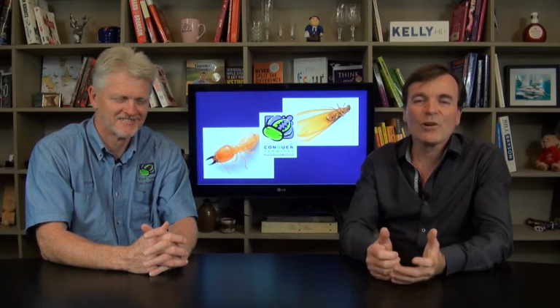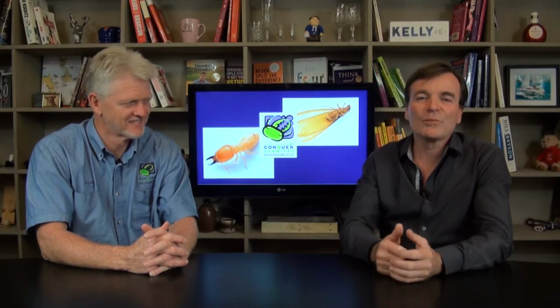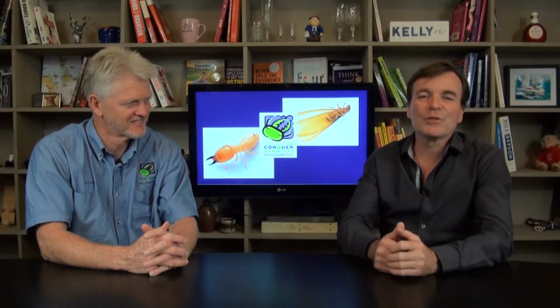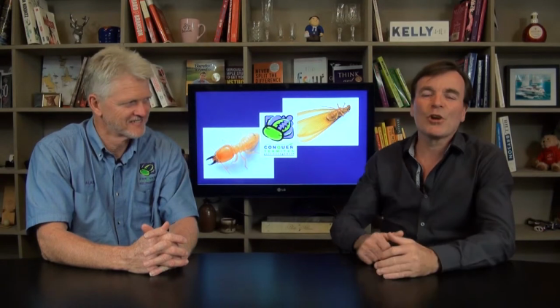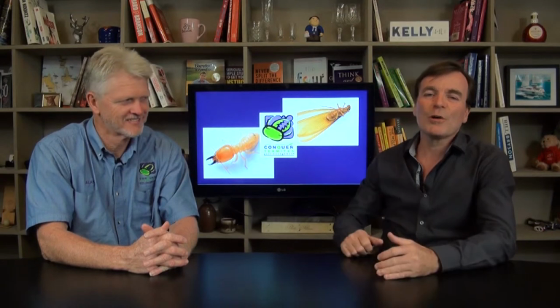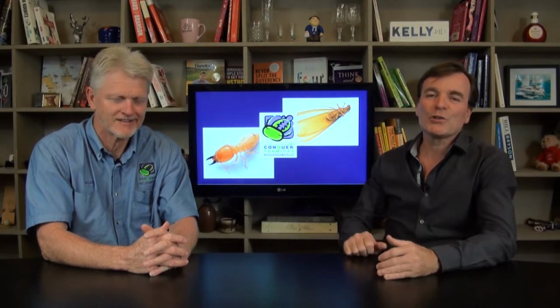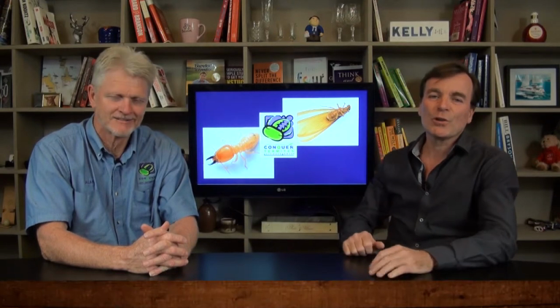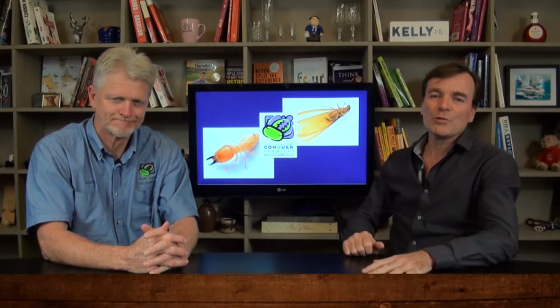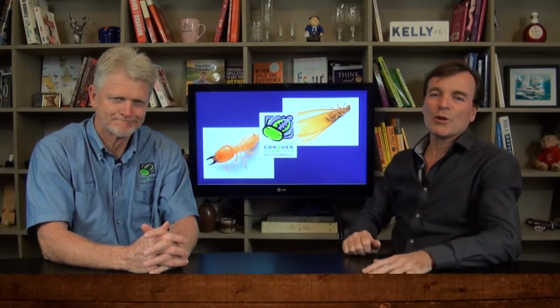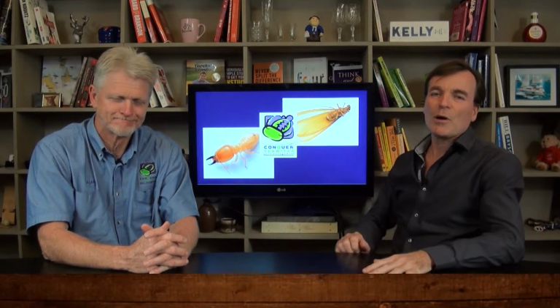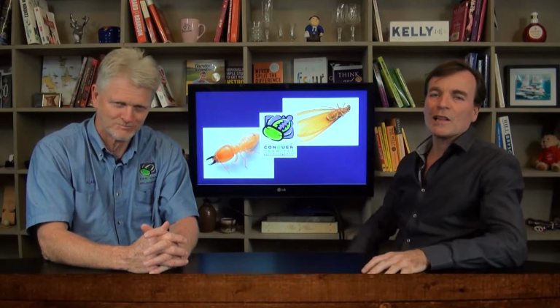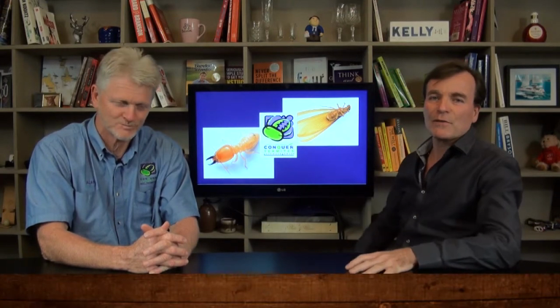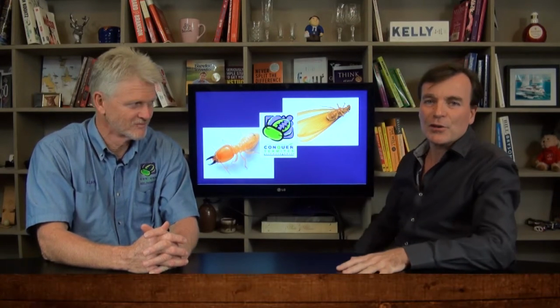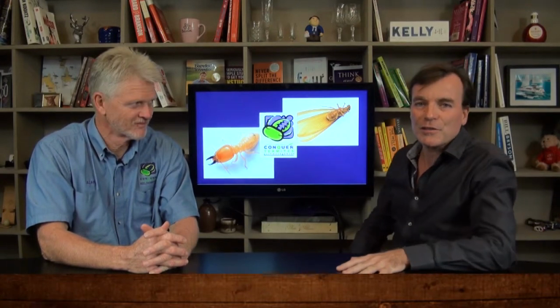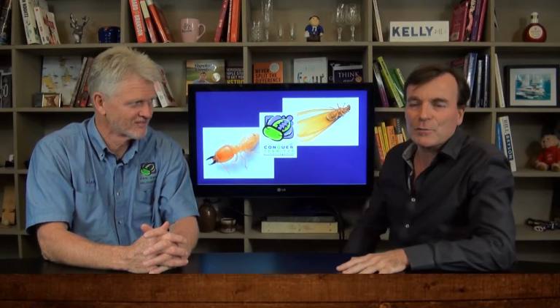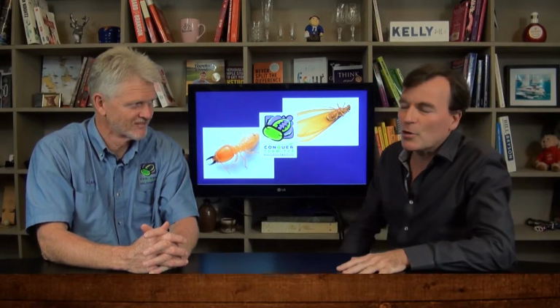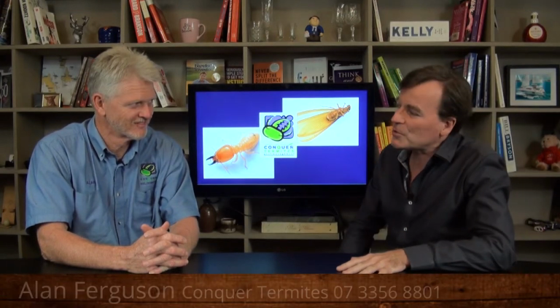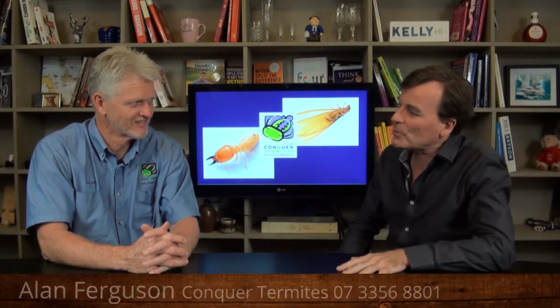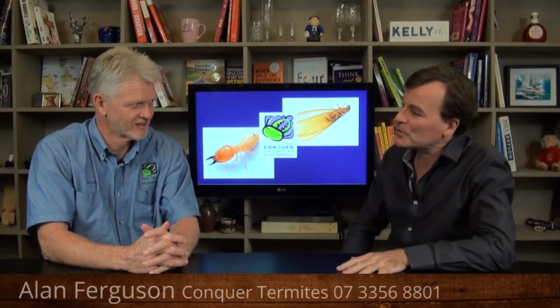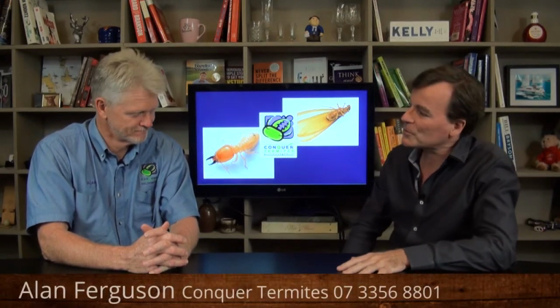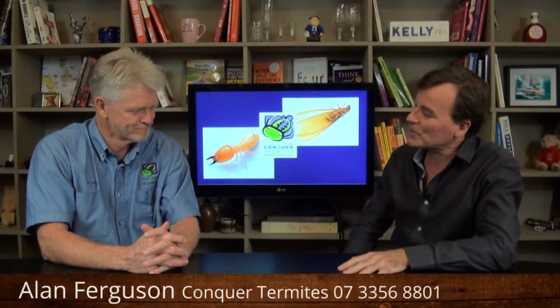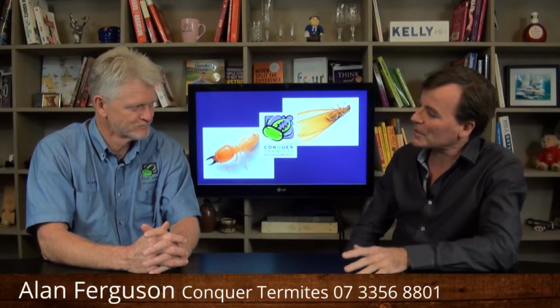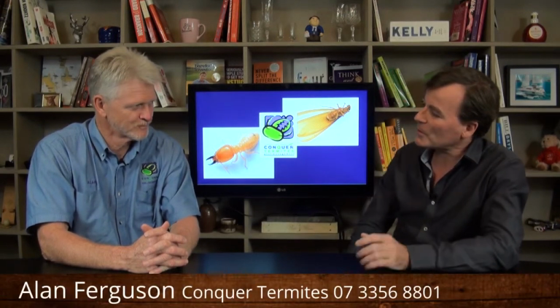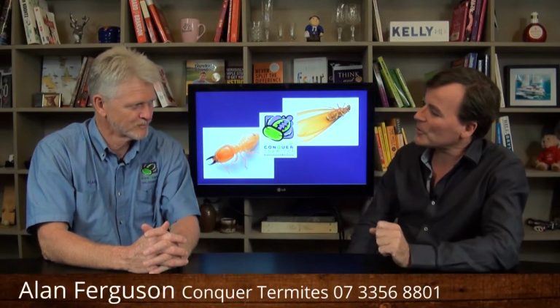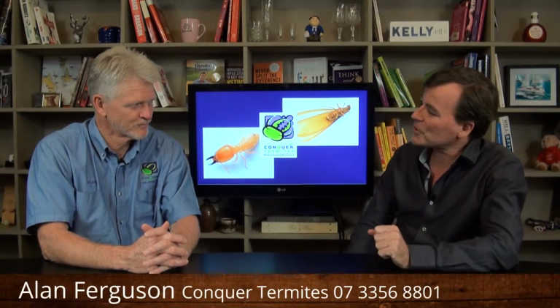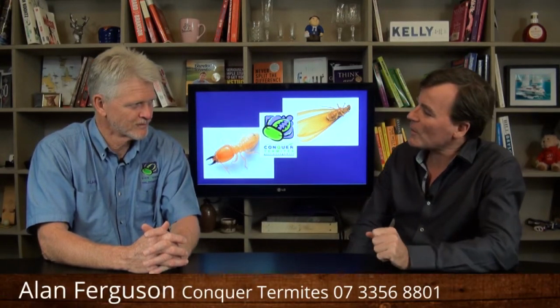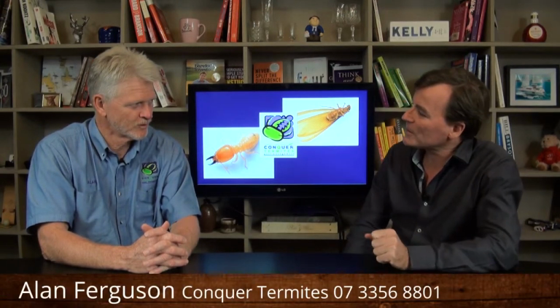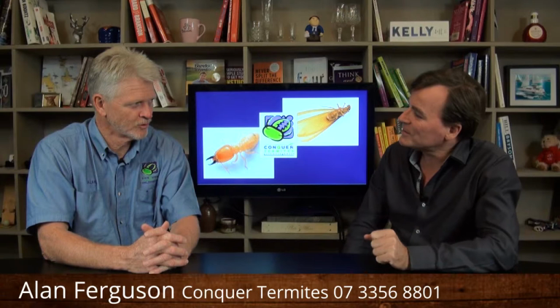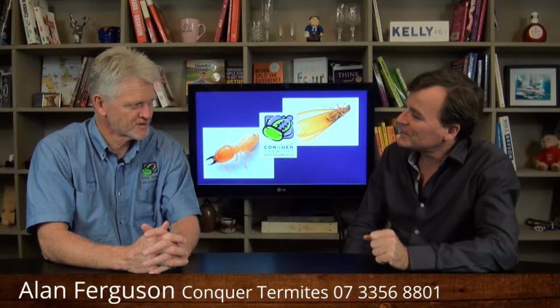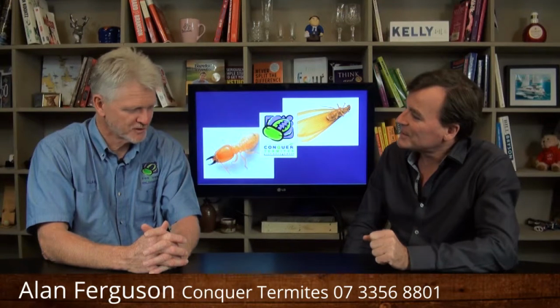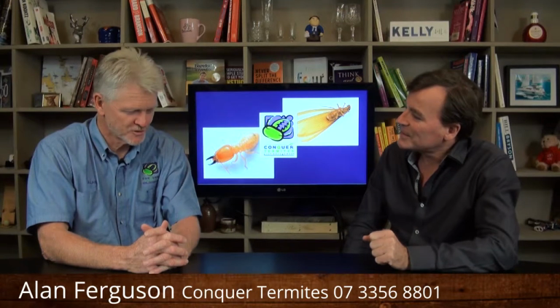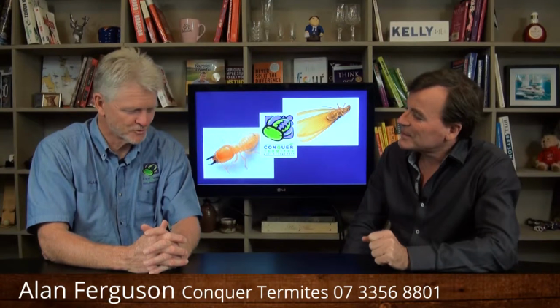Welcome to Termite Talk. I'm joined by Alan Ferguson from Concord Termites Northside. Thanks for coming on the show, Alan. Always a pleasure, John.